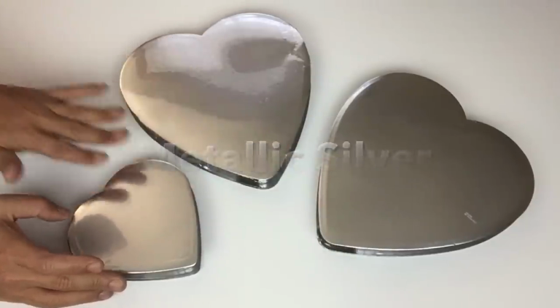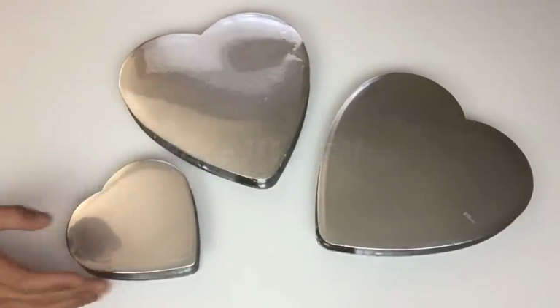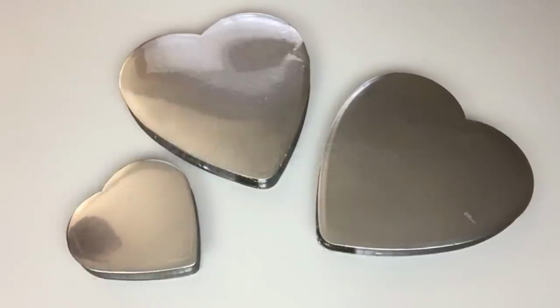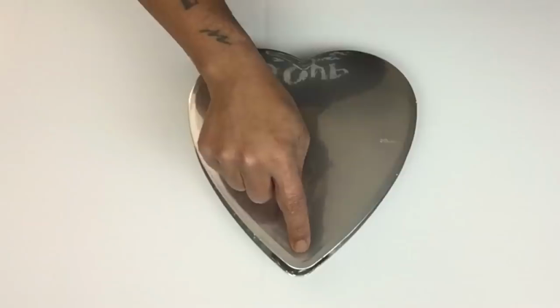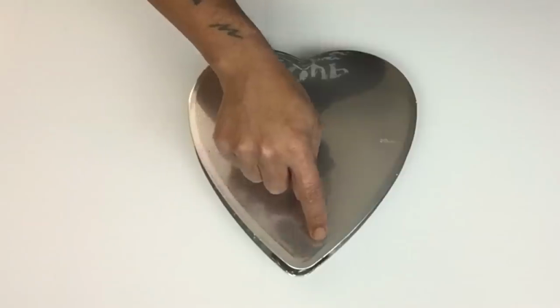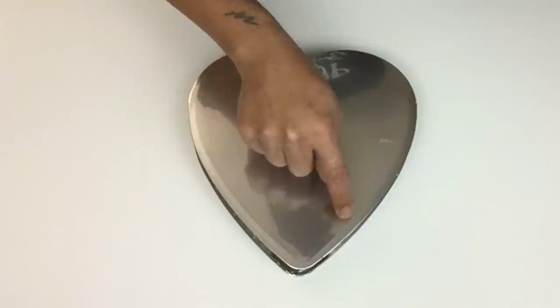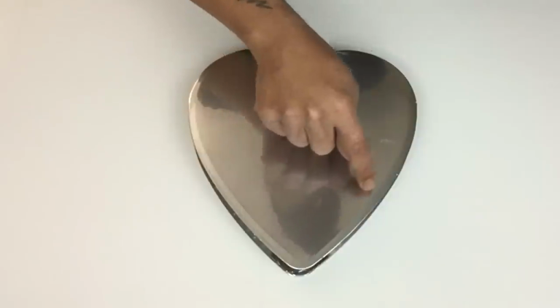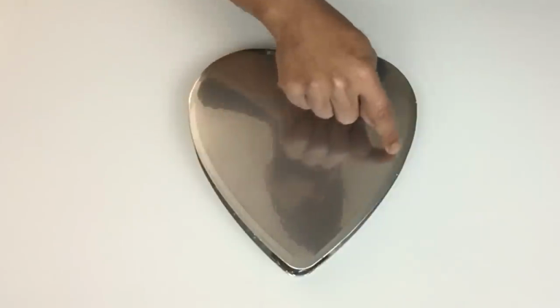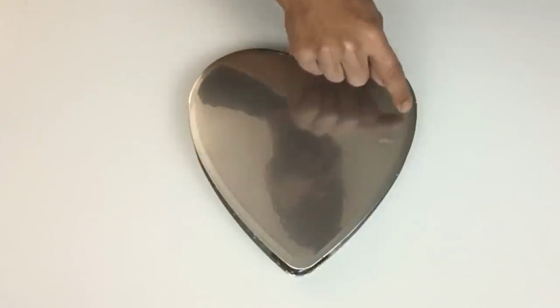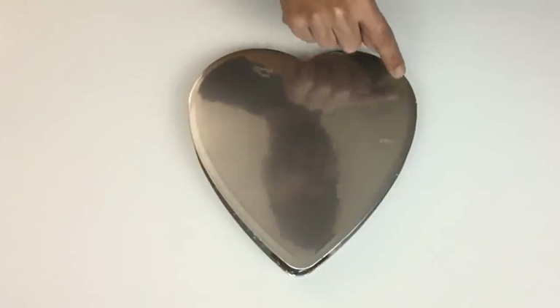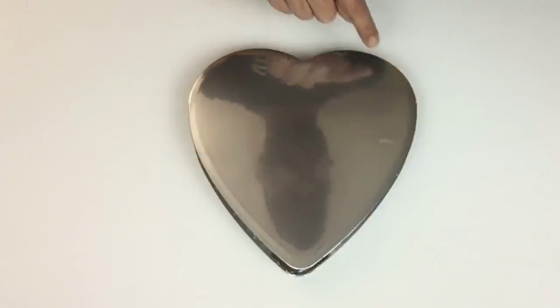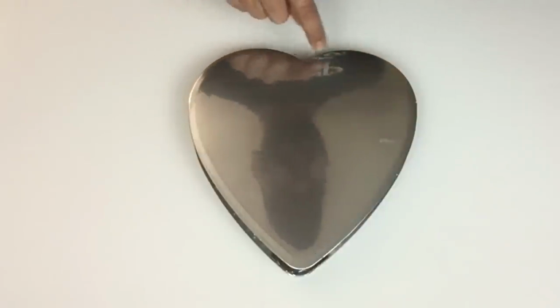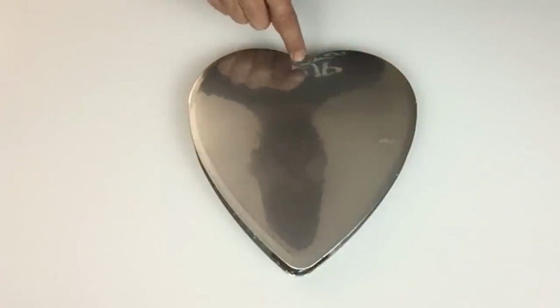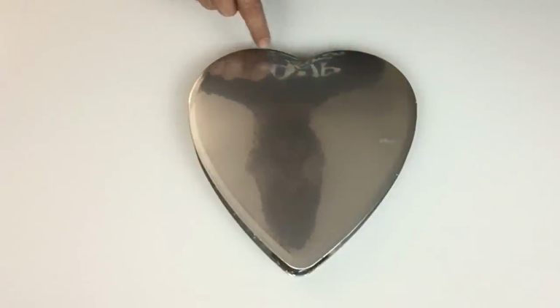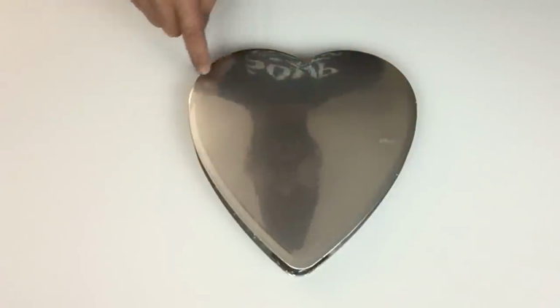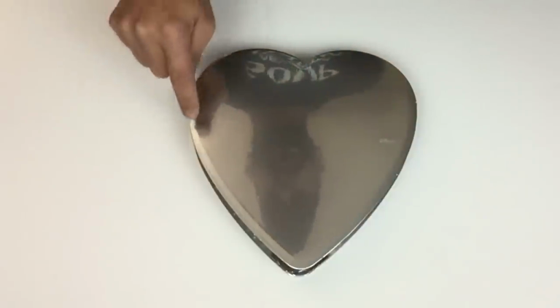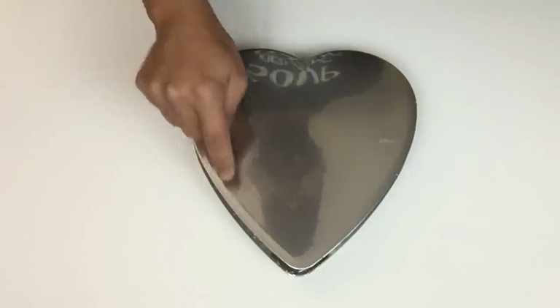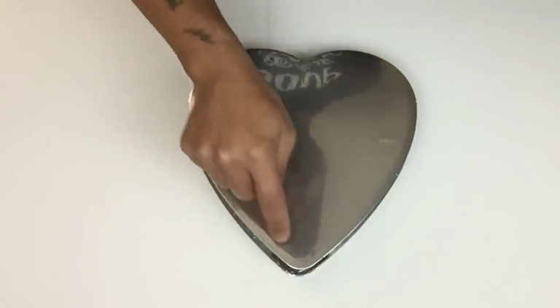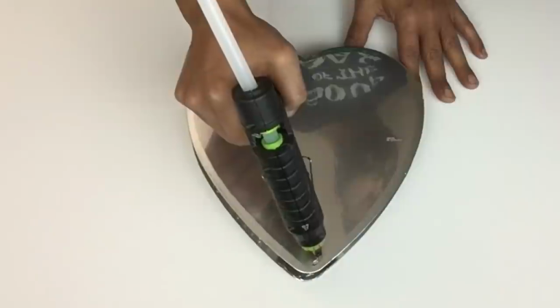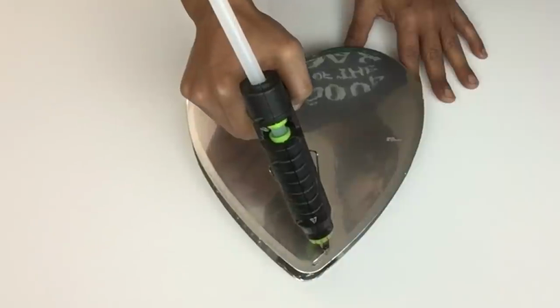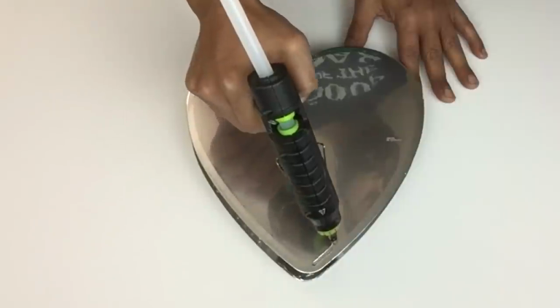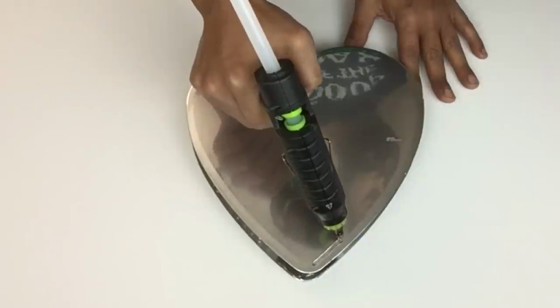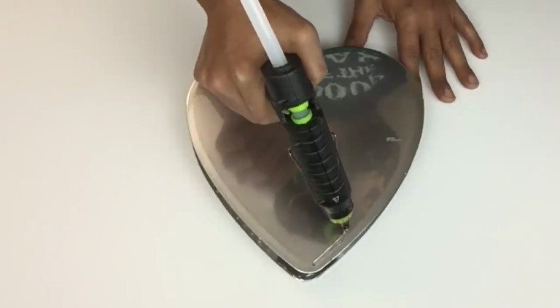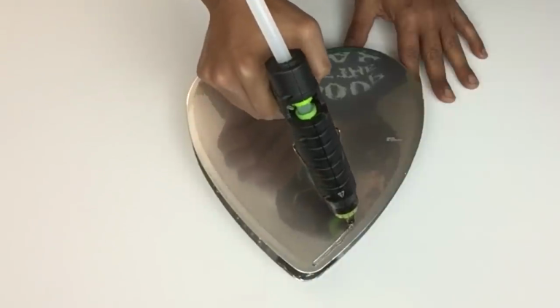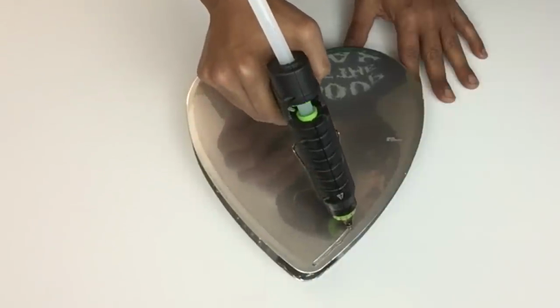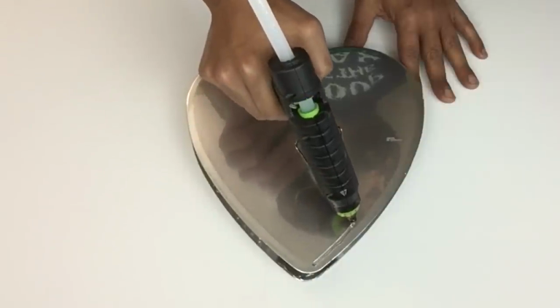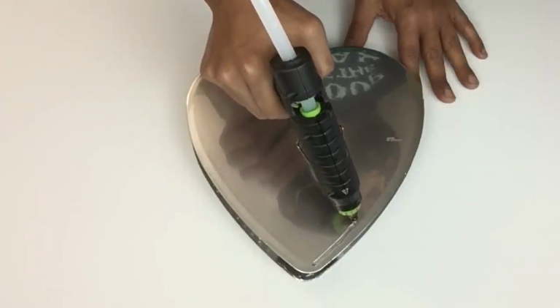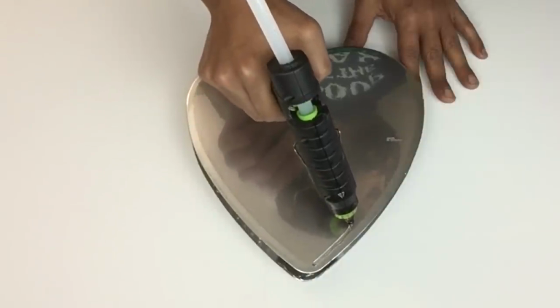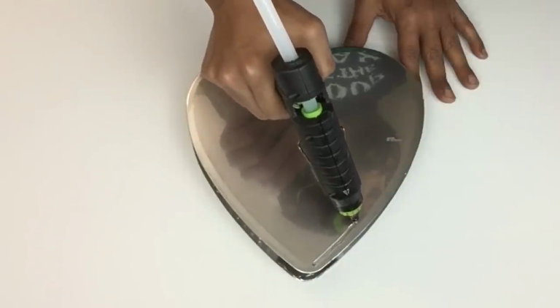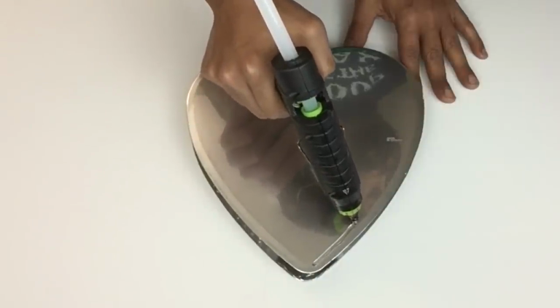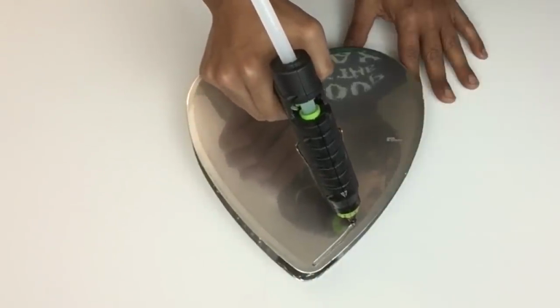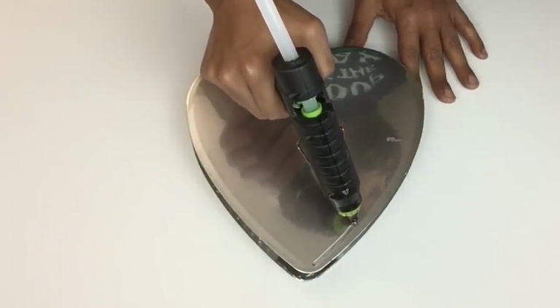Next I'll apply hot glue following the outline of each heart, and this will prevent any spilling when it's time to apply my application.